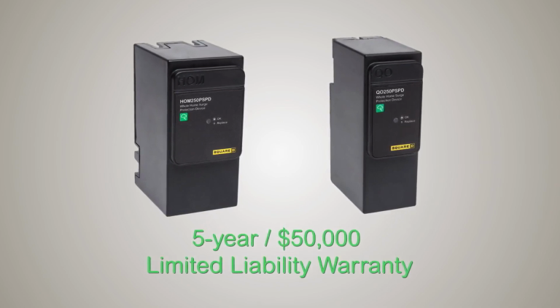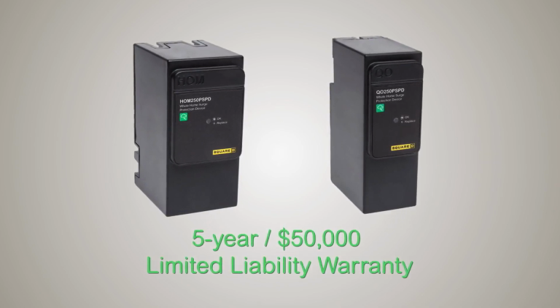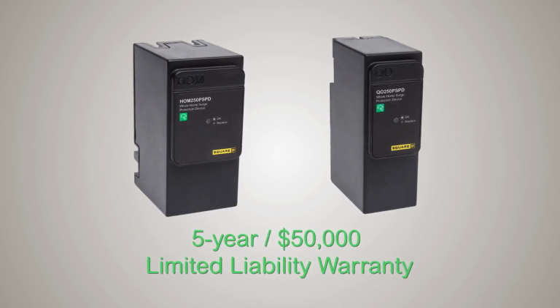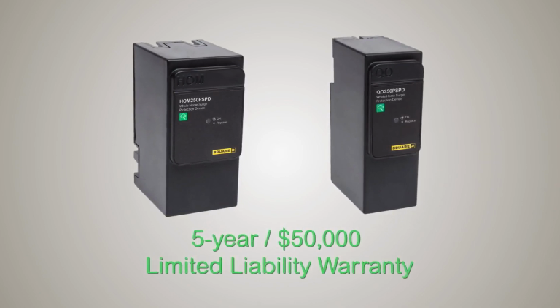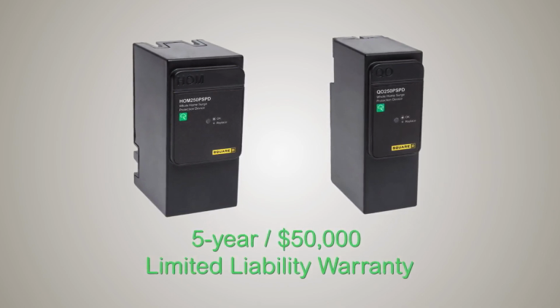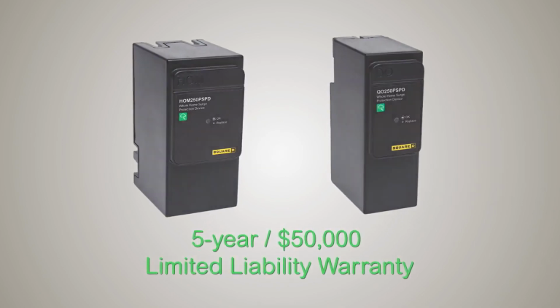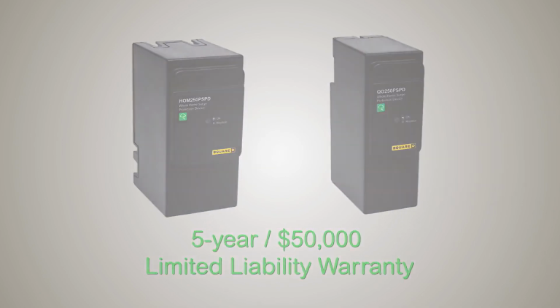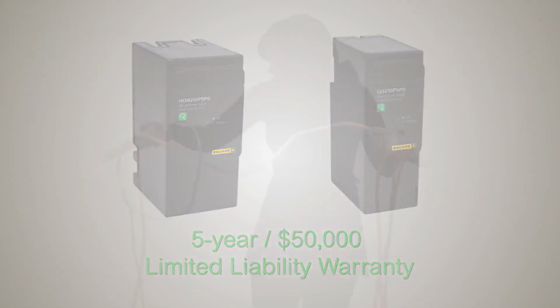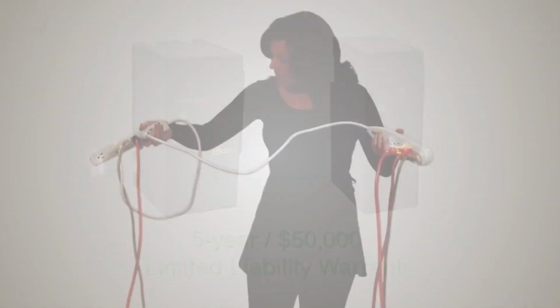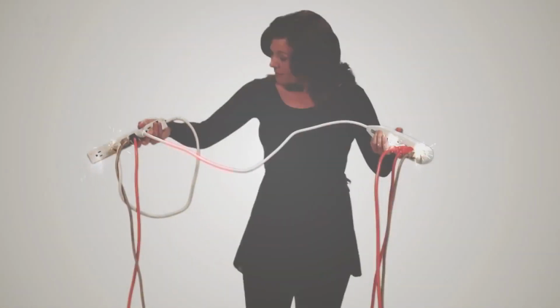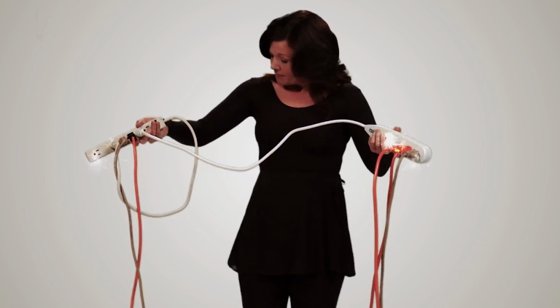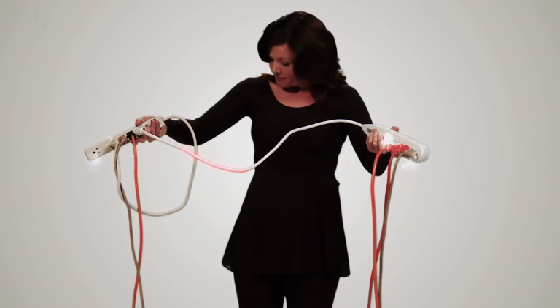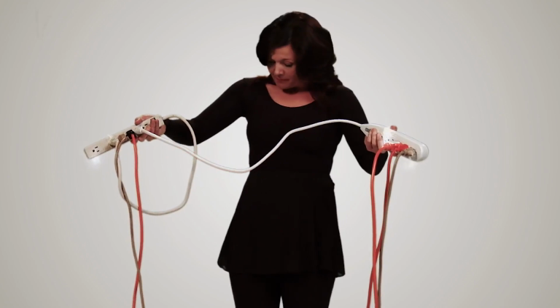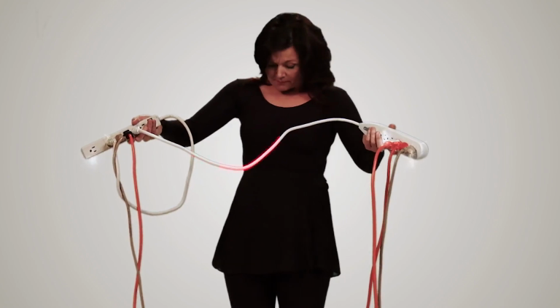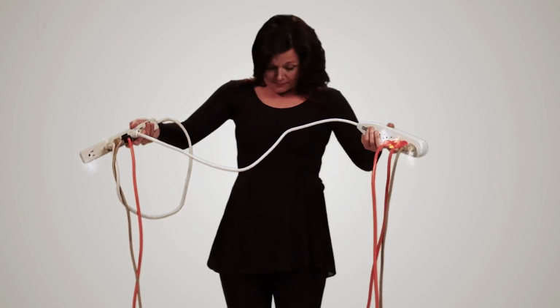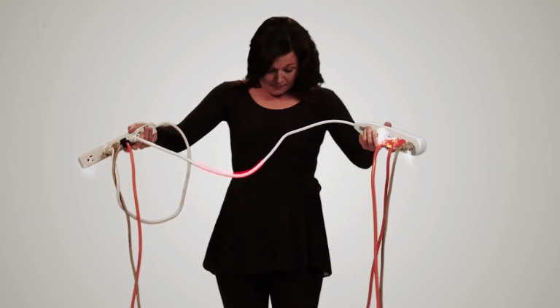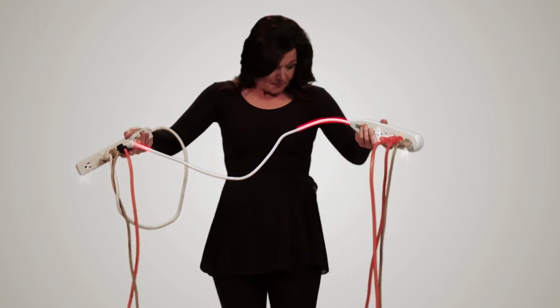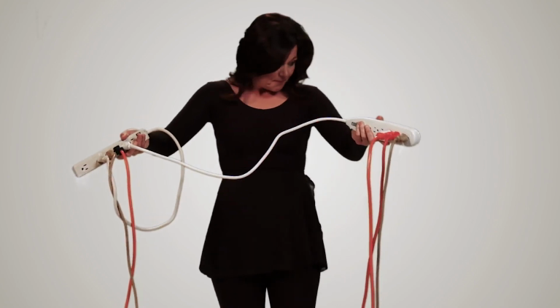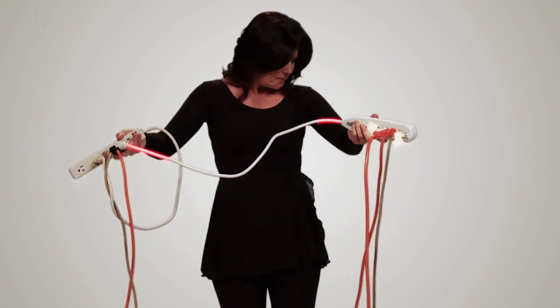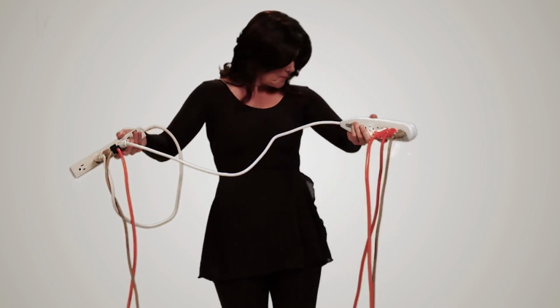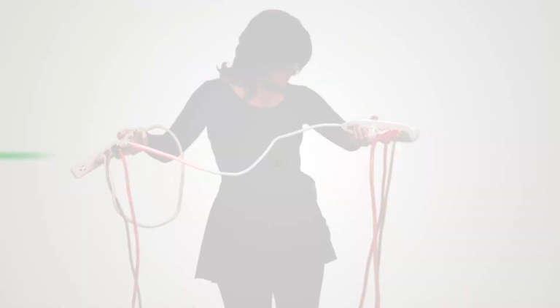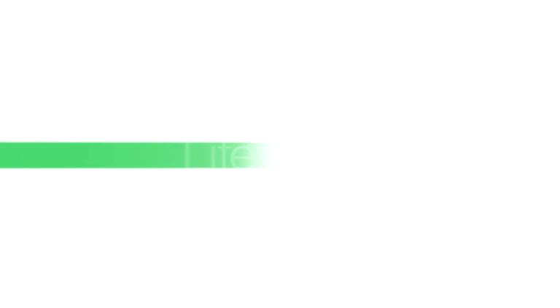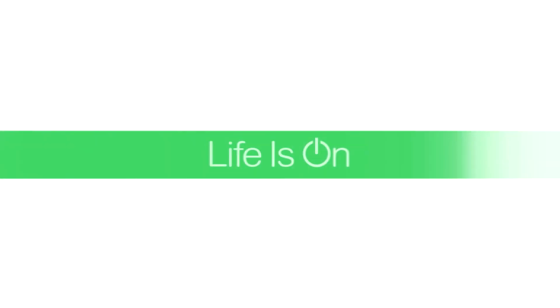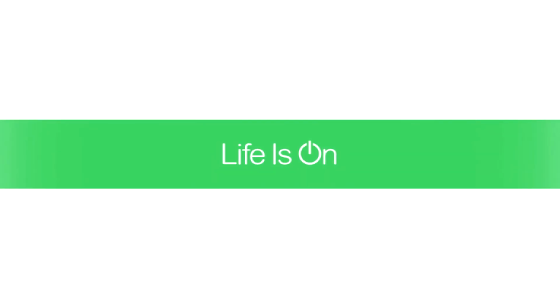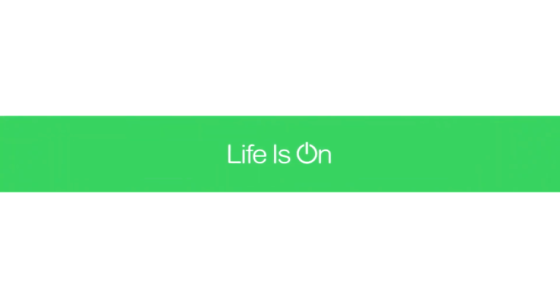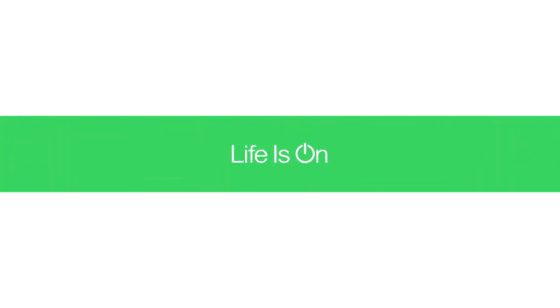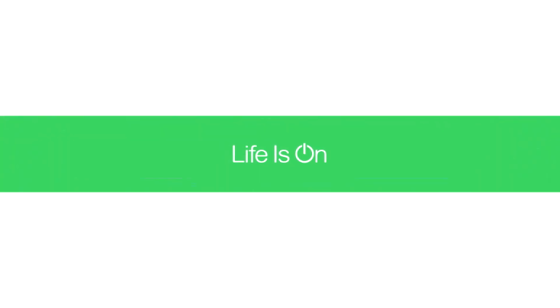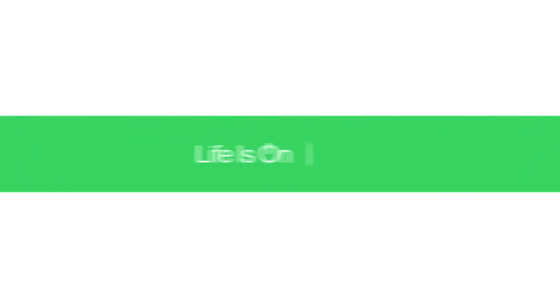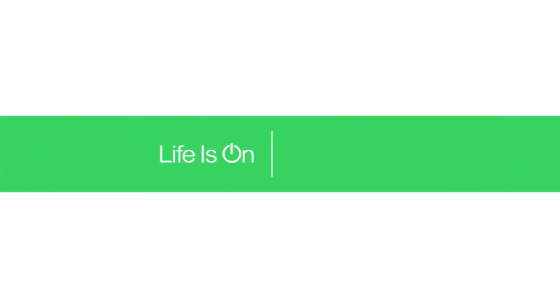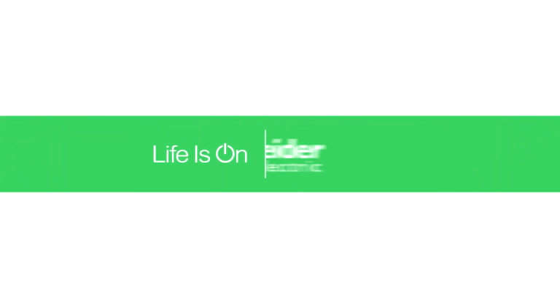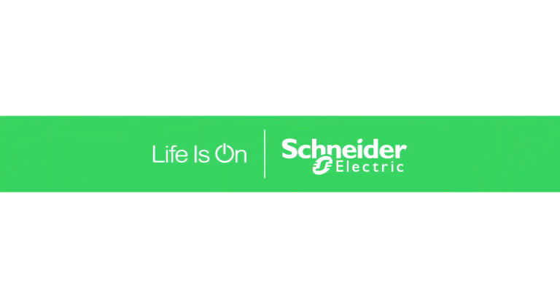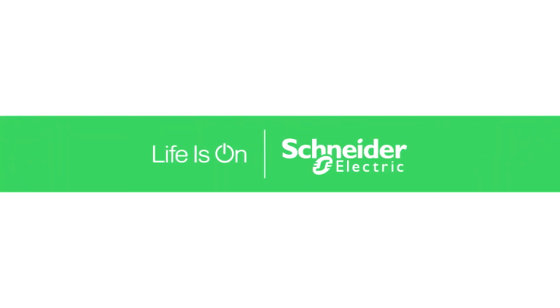So when you're looking for whole home surge protection, use products from the name you trust — Schneider Electric.